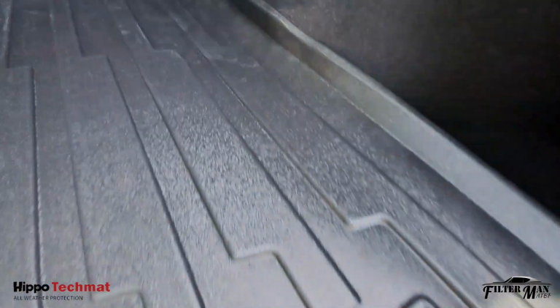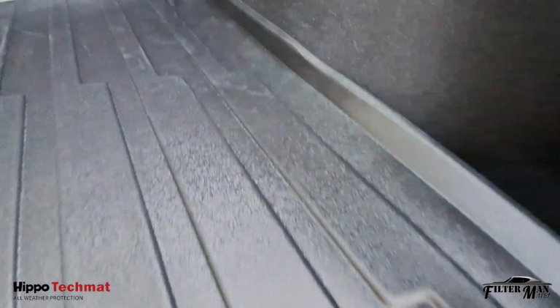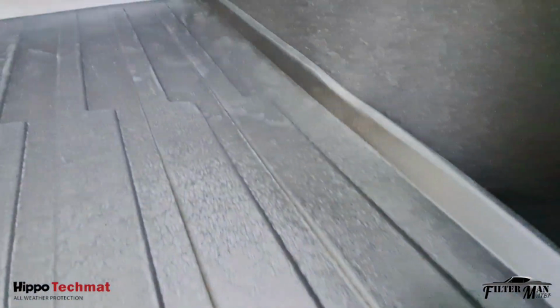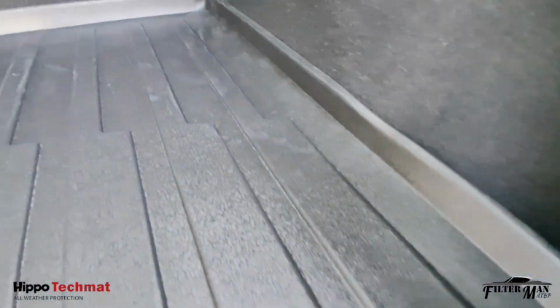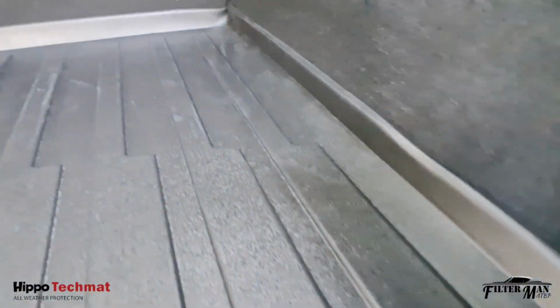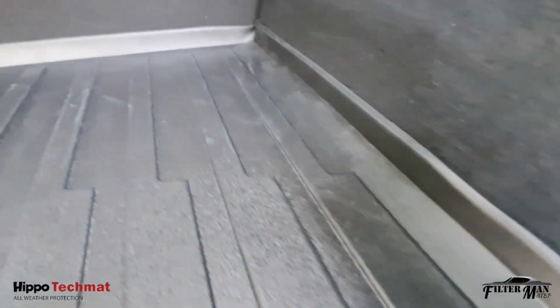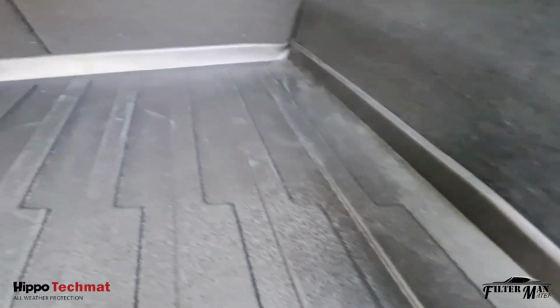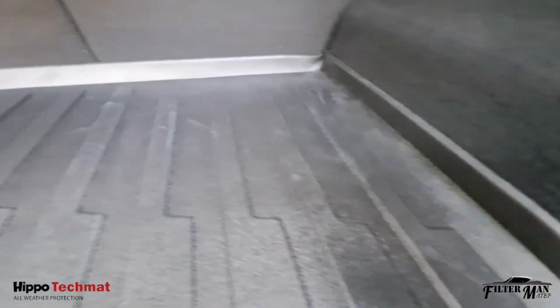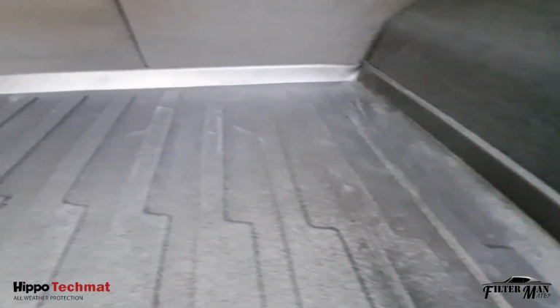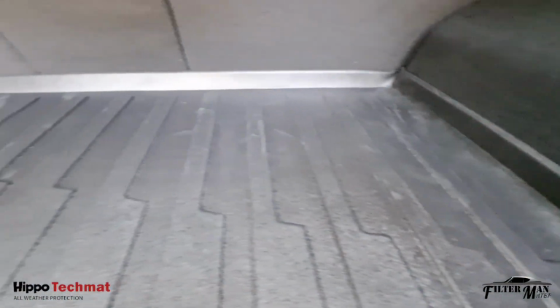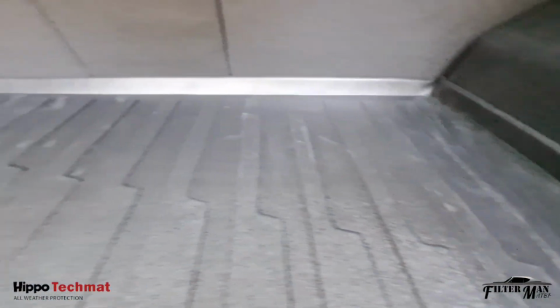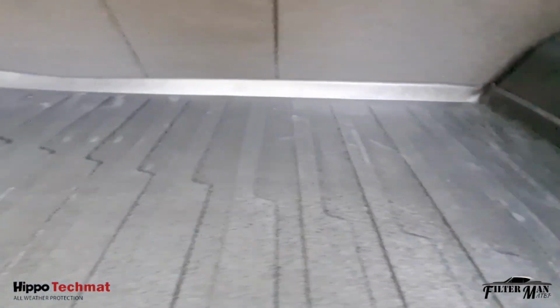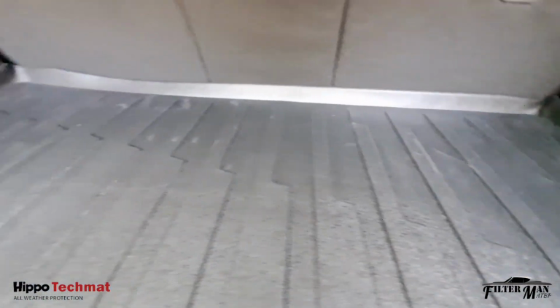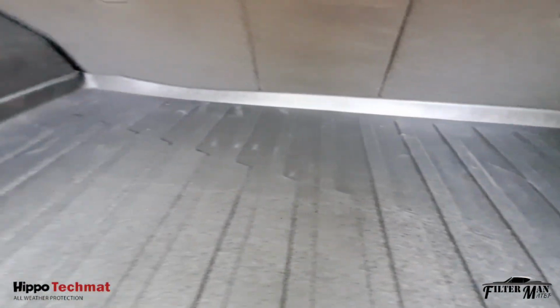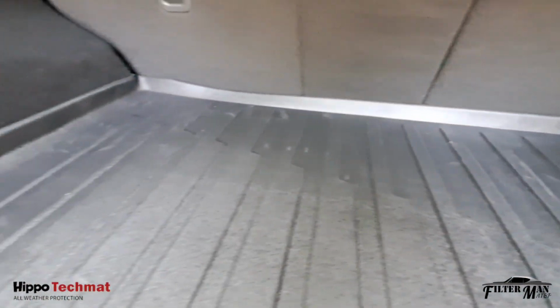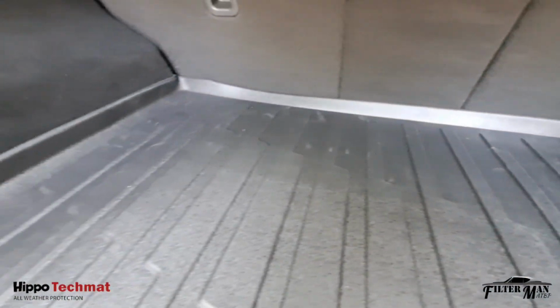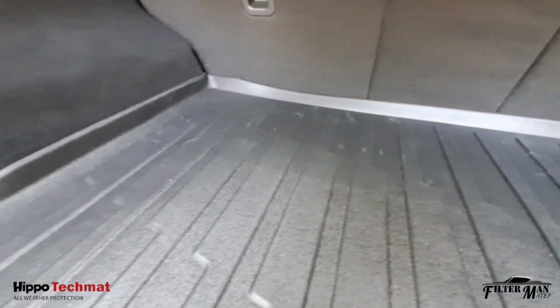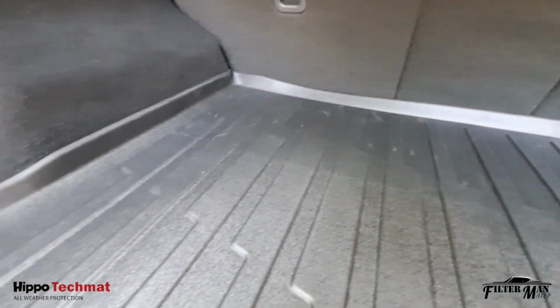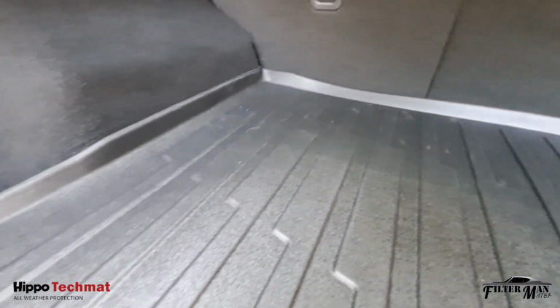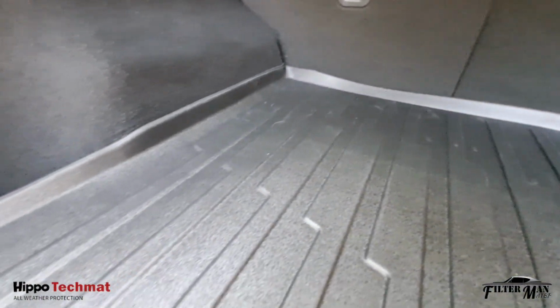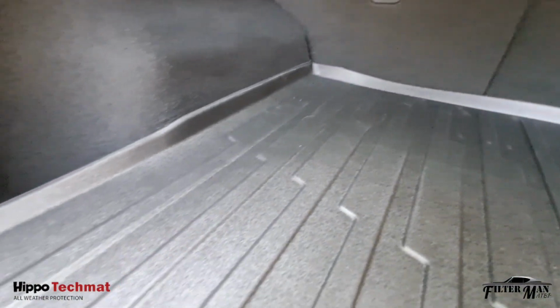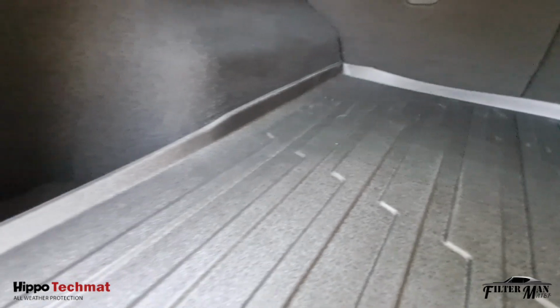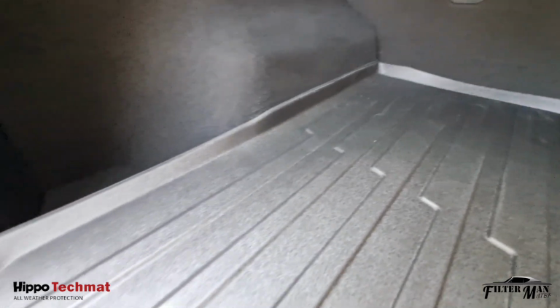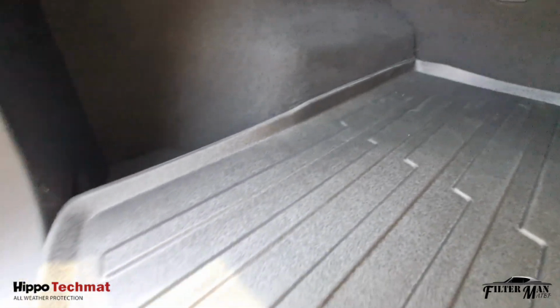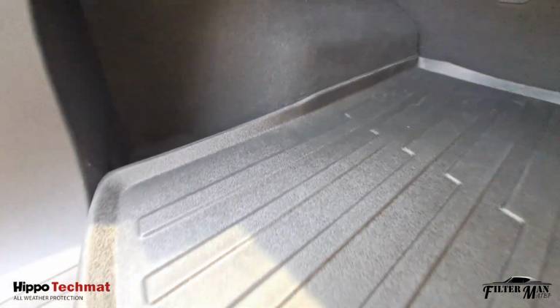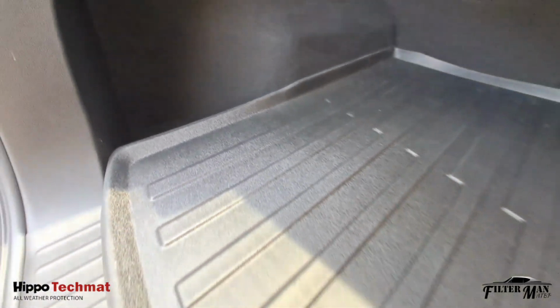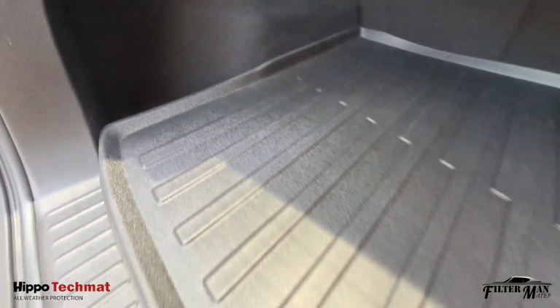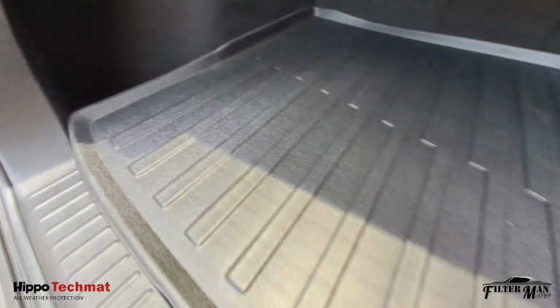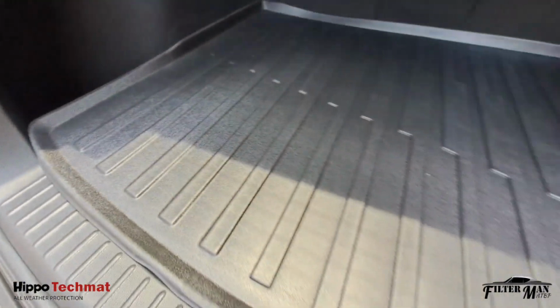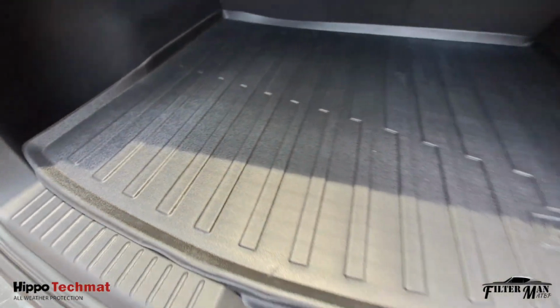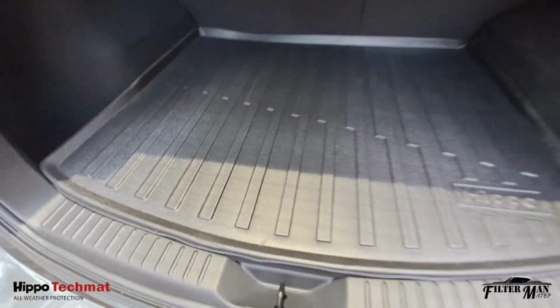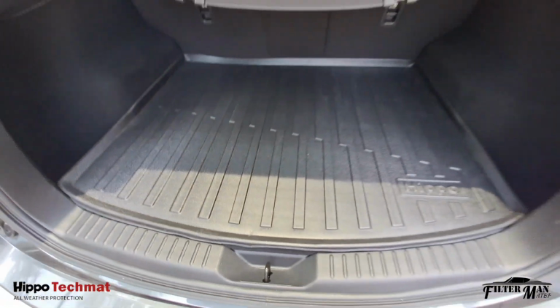Premium type for the high-end version. Made in Thailand by Hippo Industries.